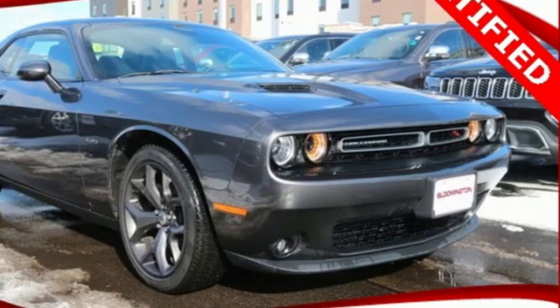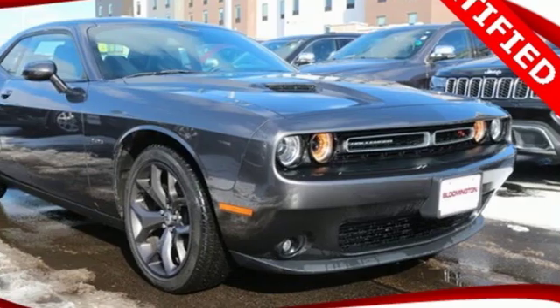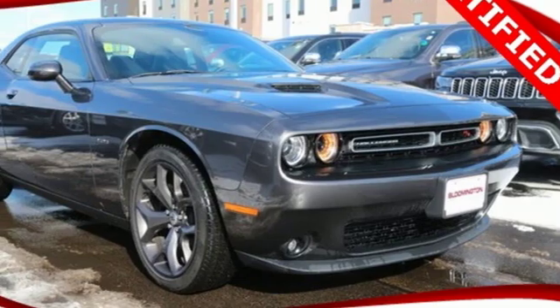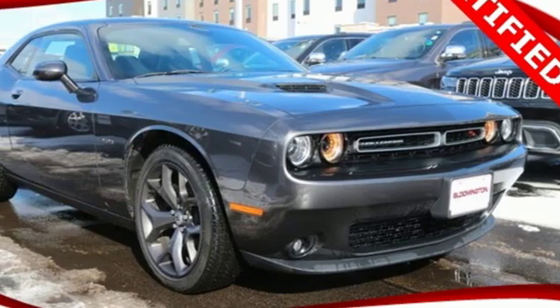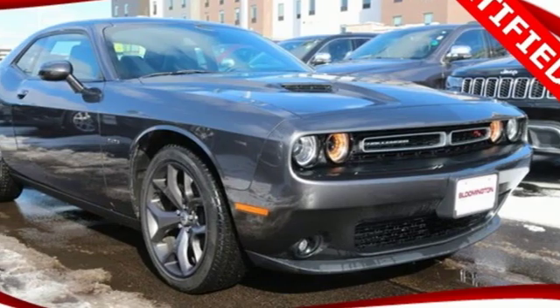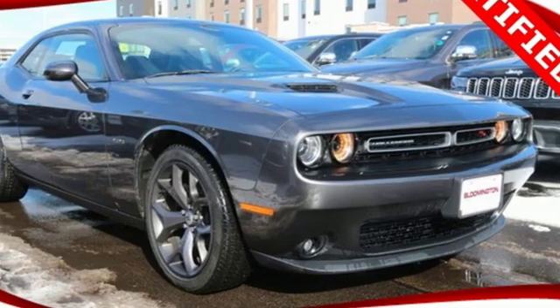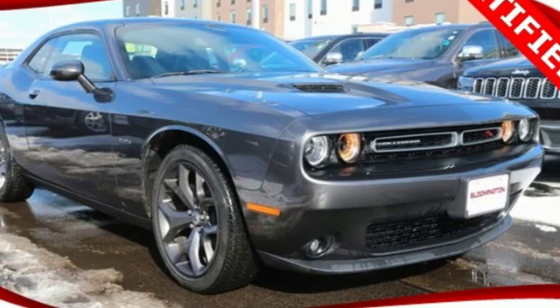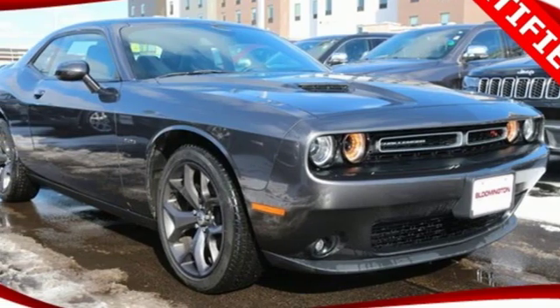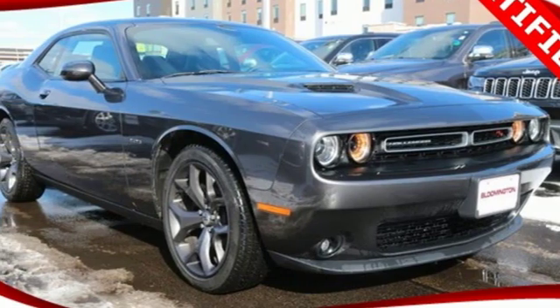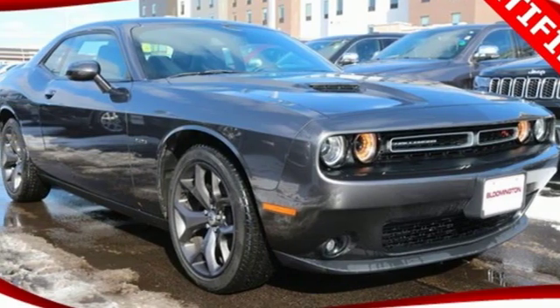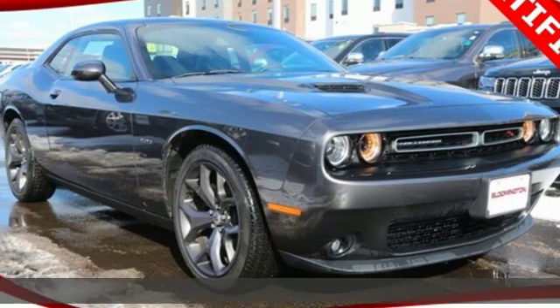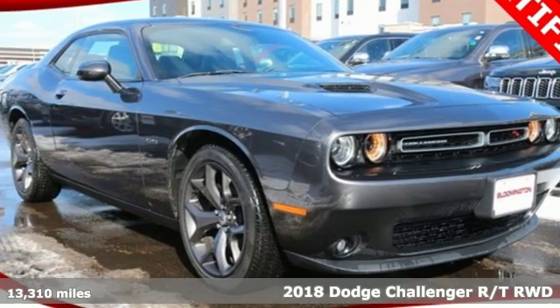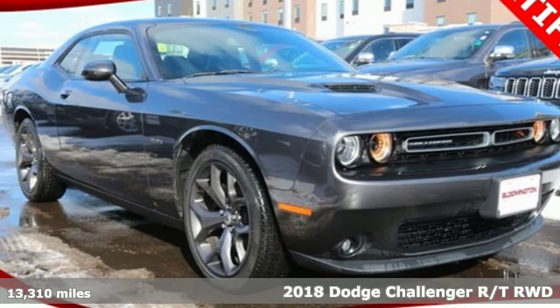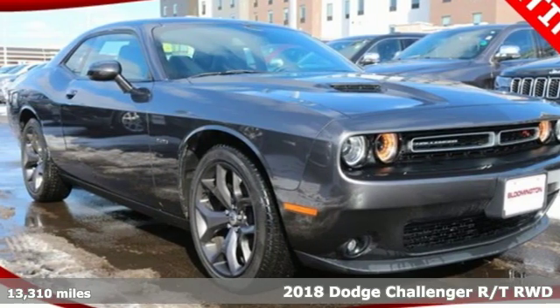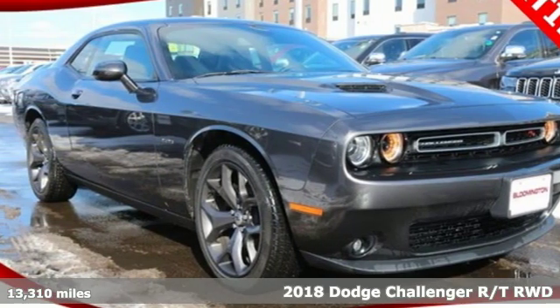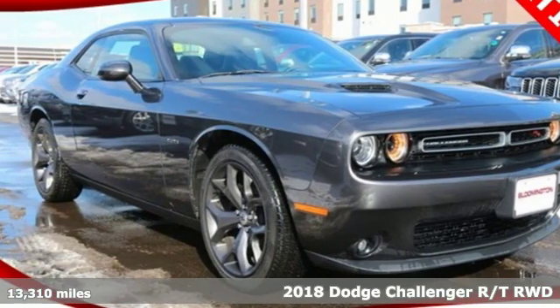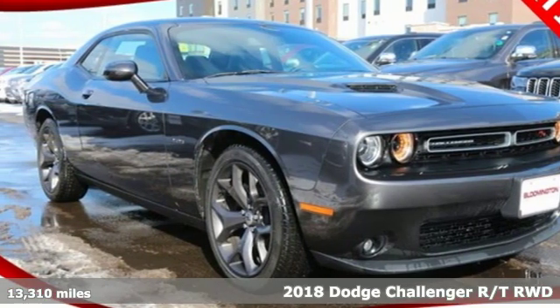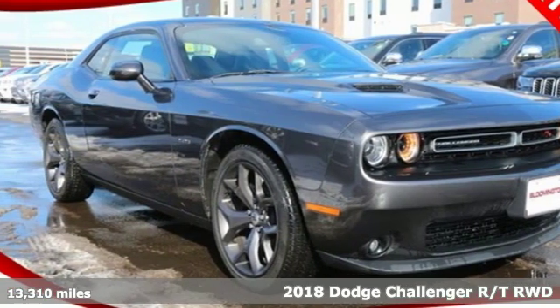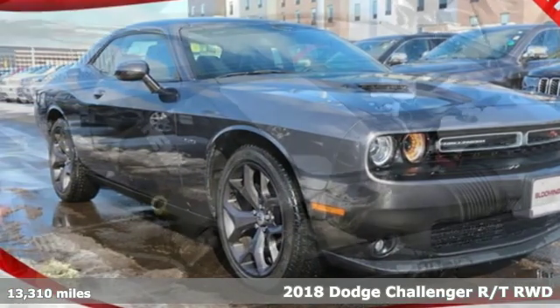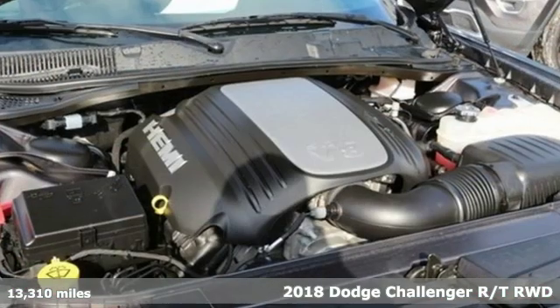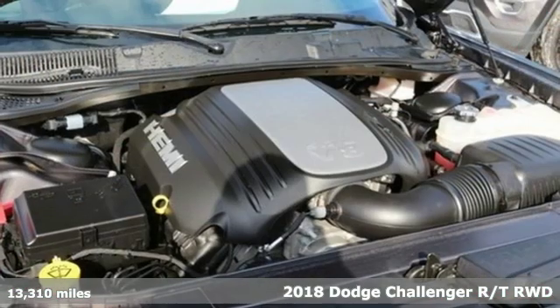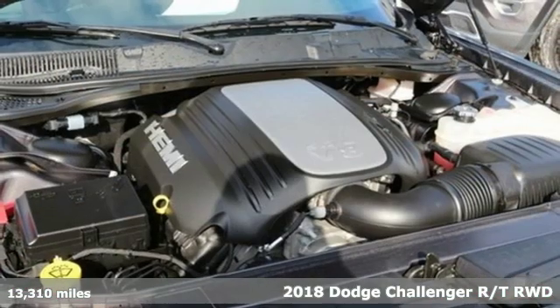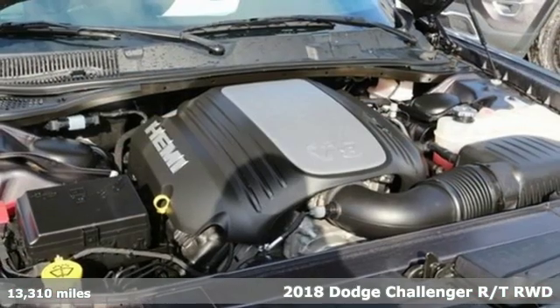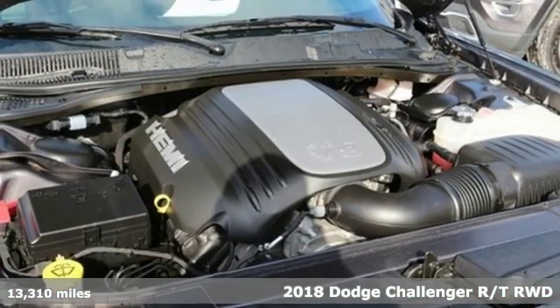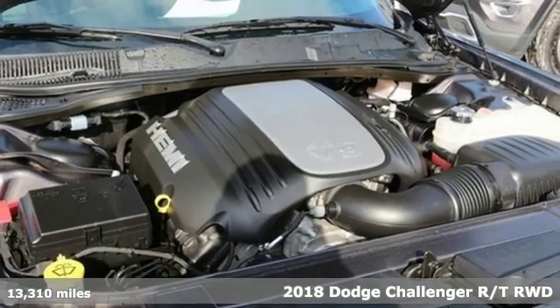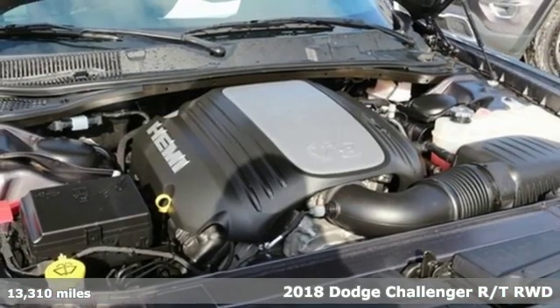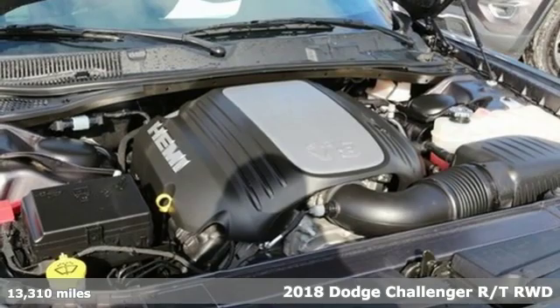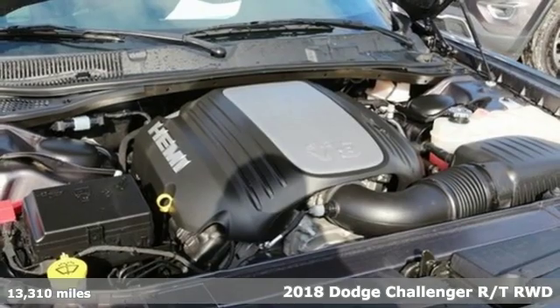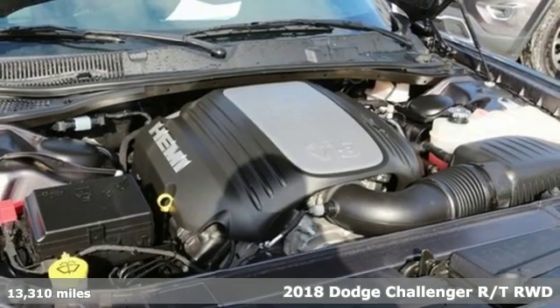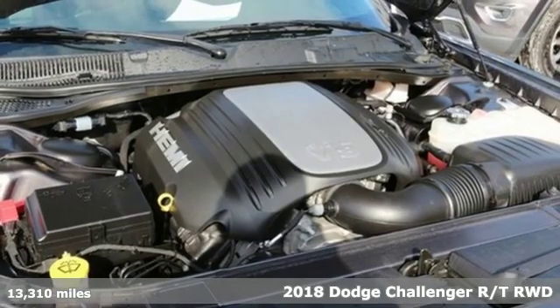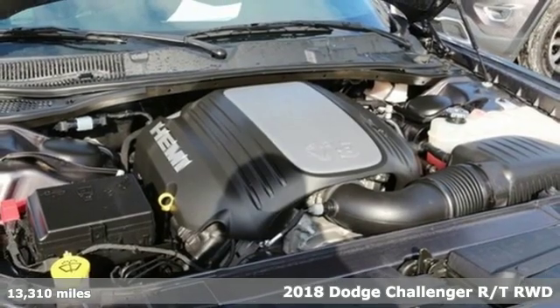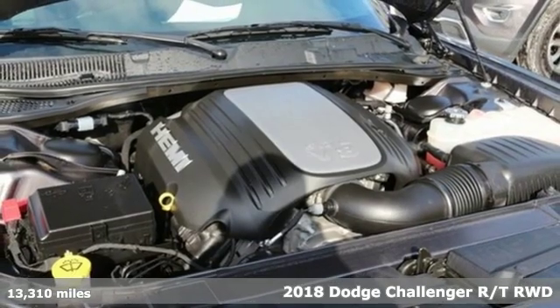Here's a 2018 Dodge Challenger. Power, performance, passion. It's a Dodge.